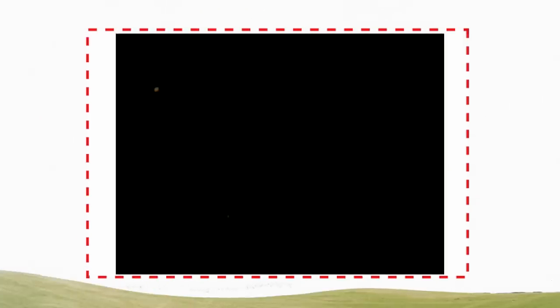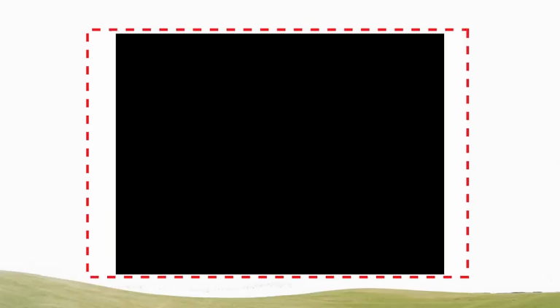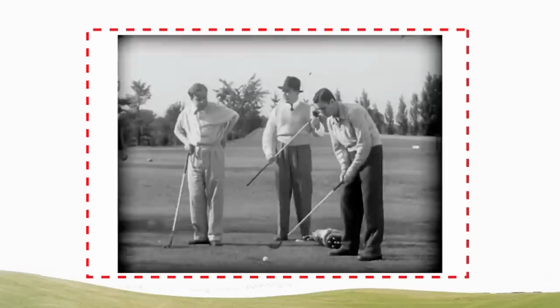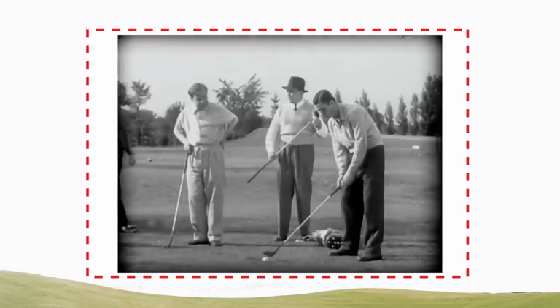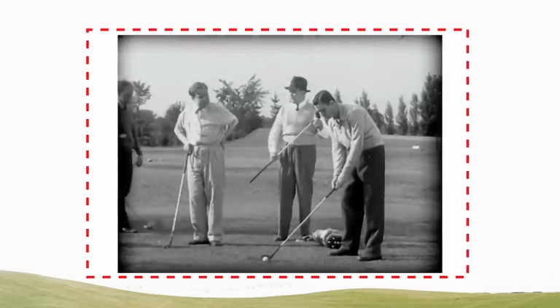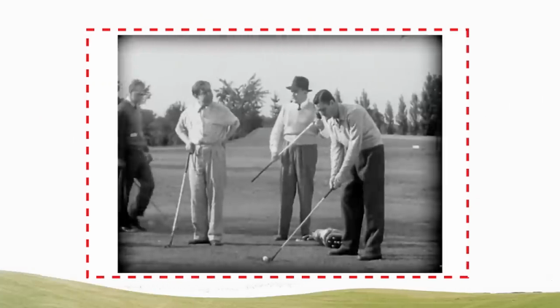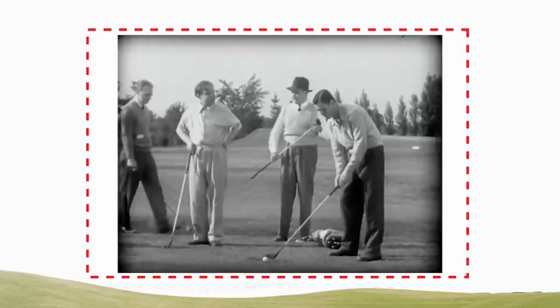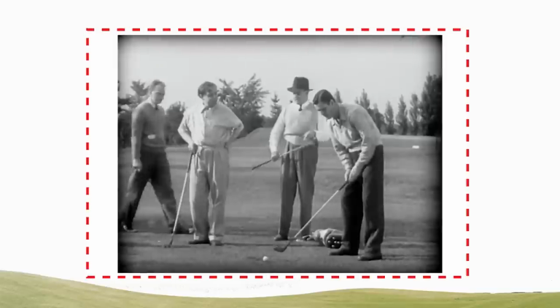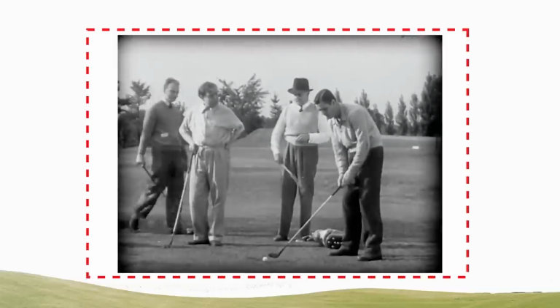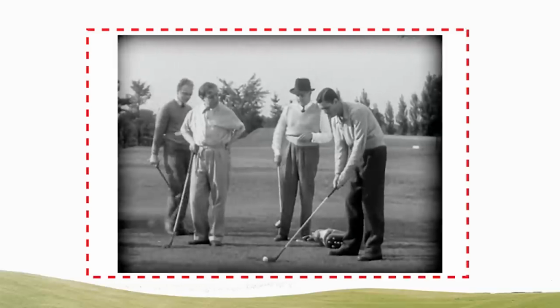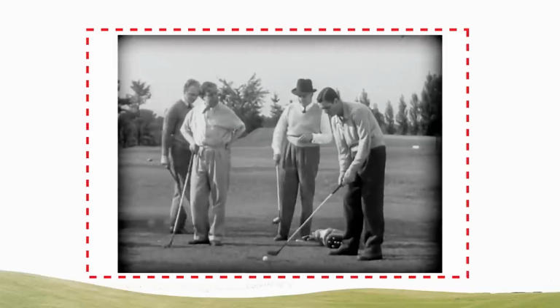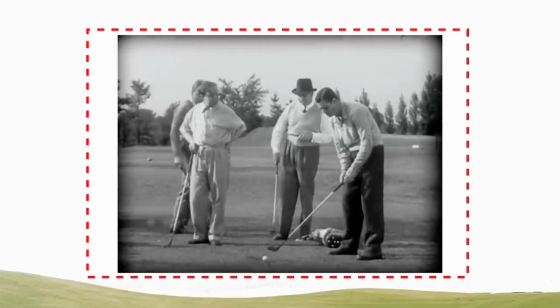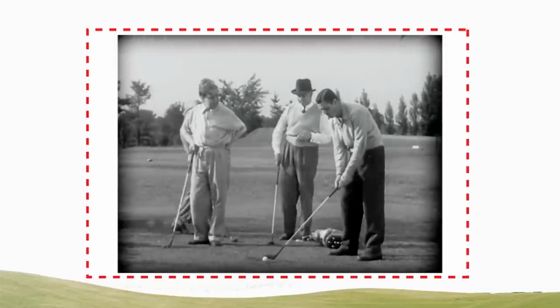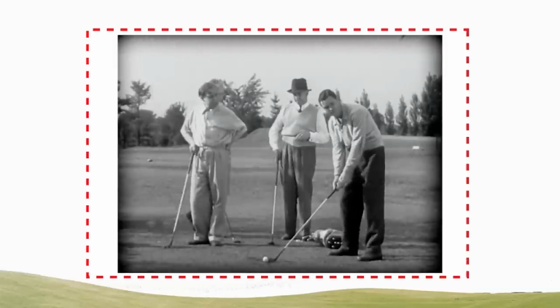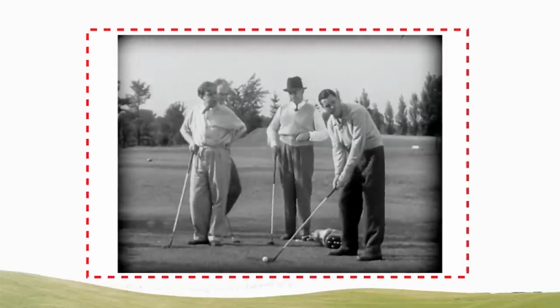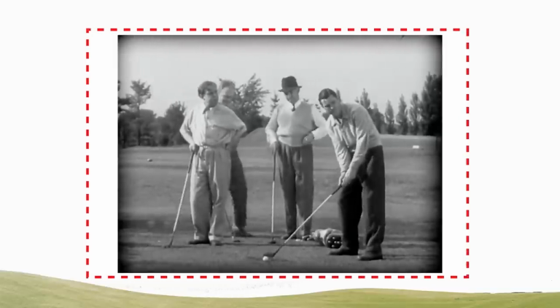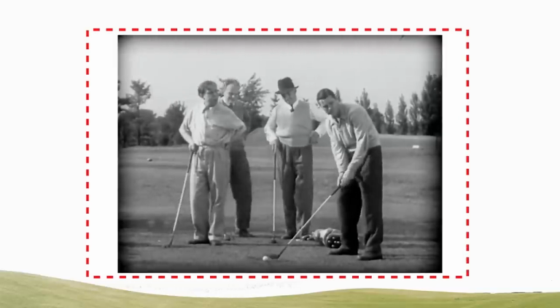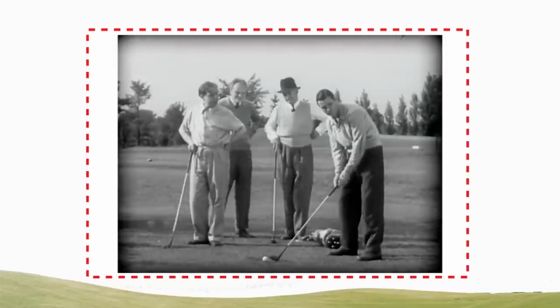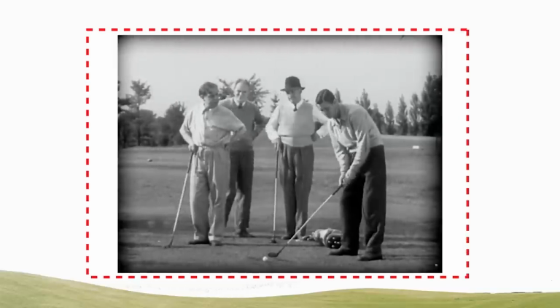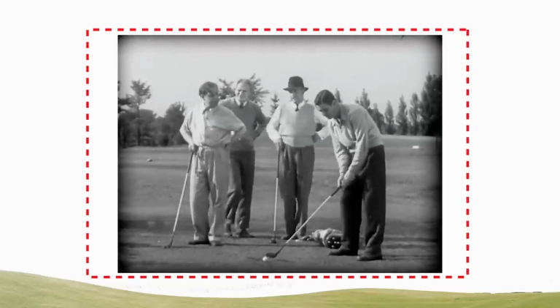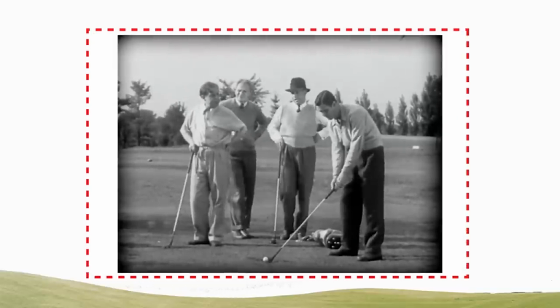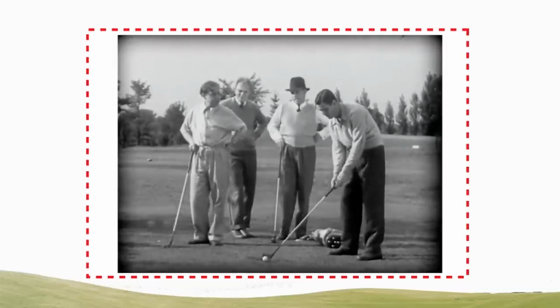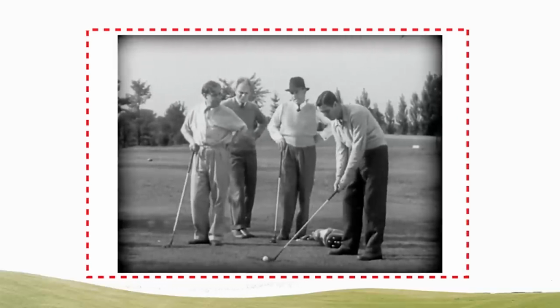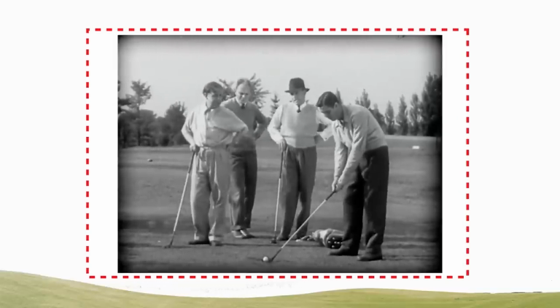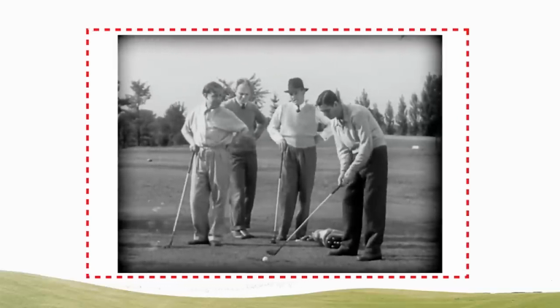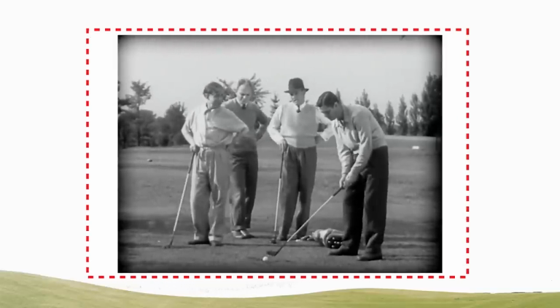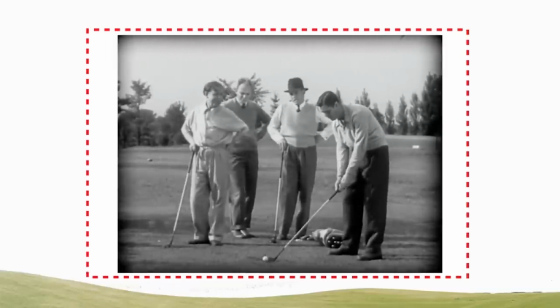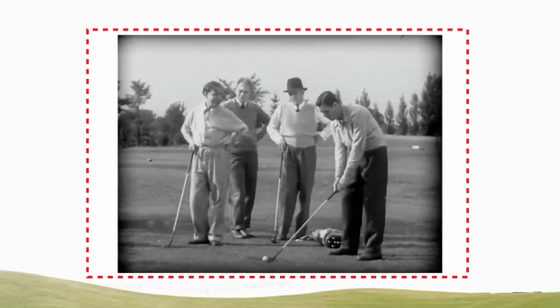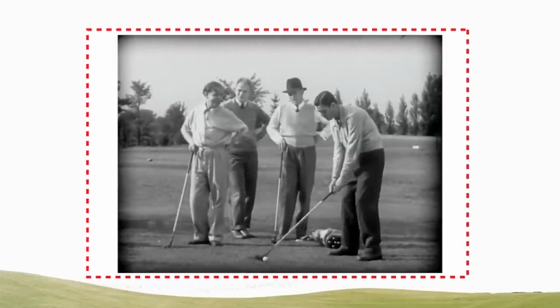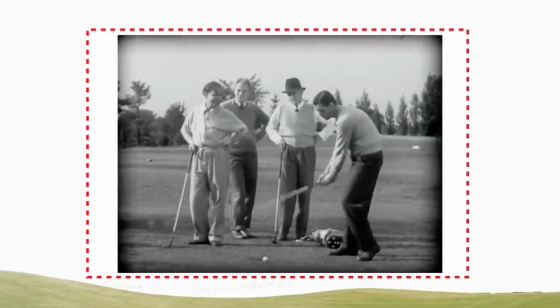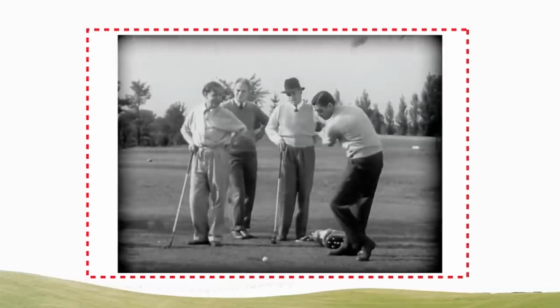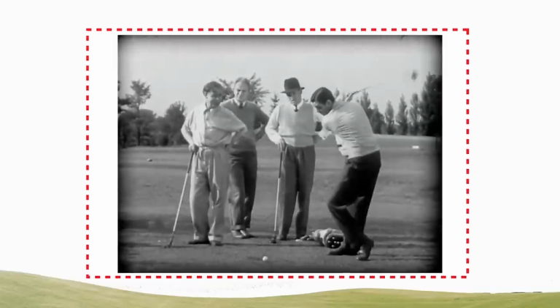See, fellows, the scientific principle of a spring is to absorb energy and then to release it. That's all there is to it.